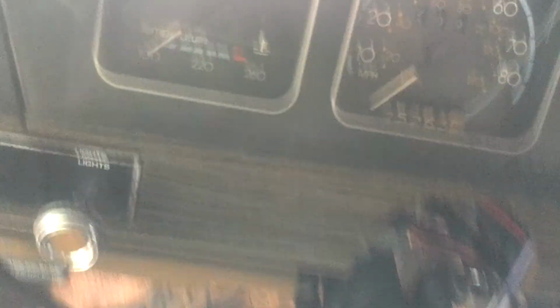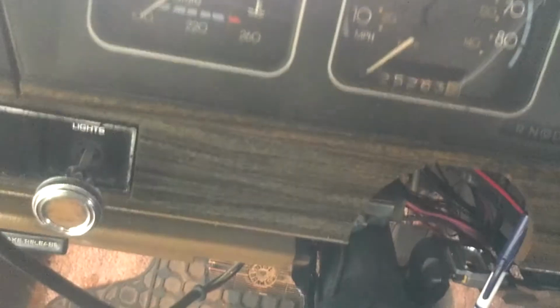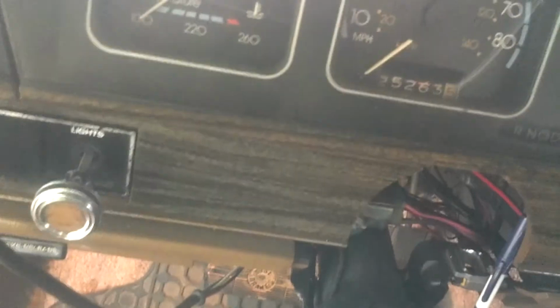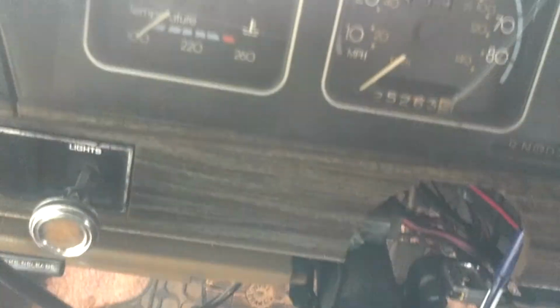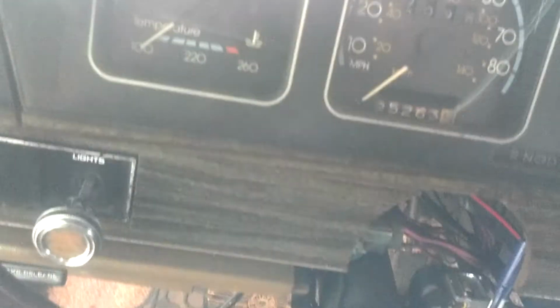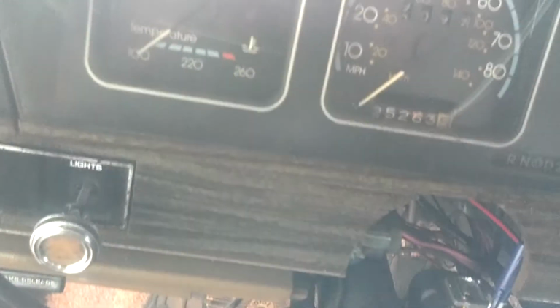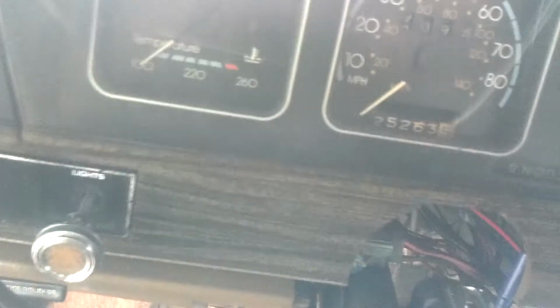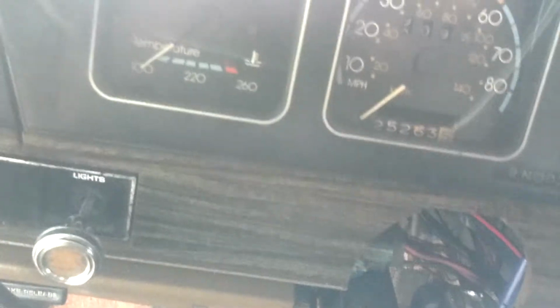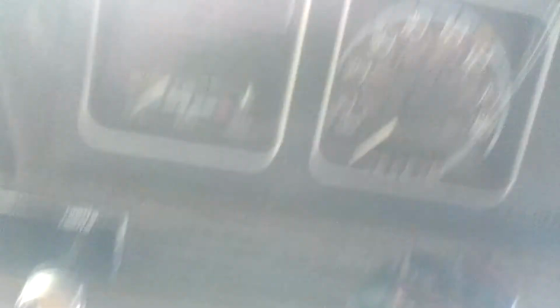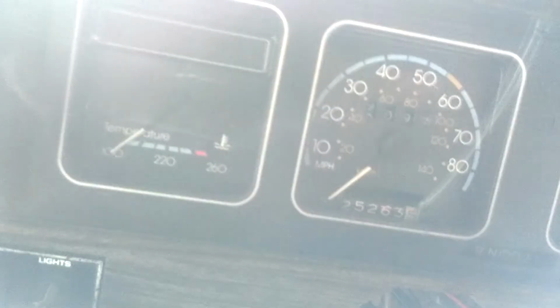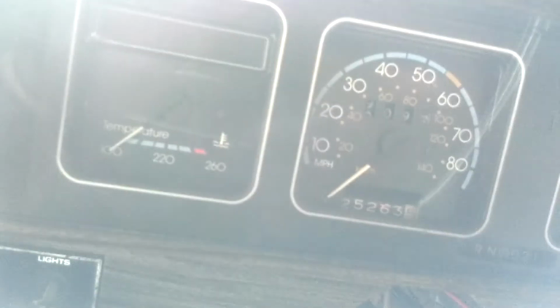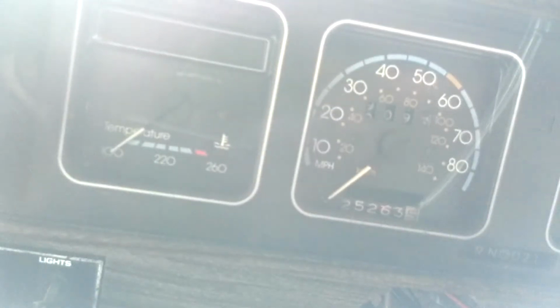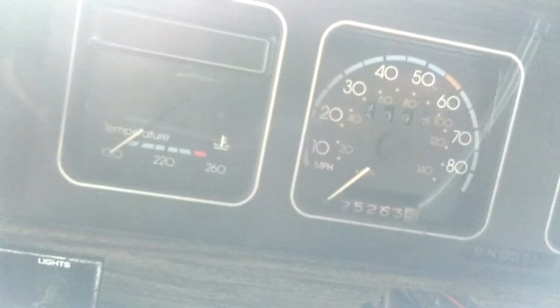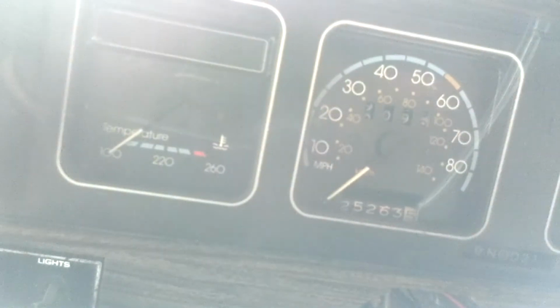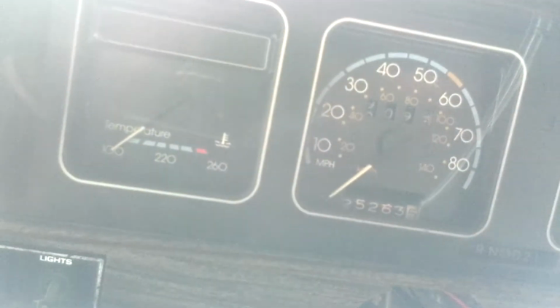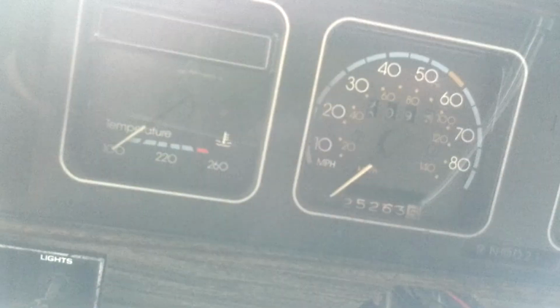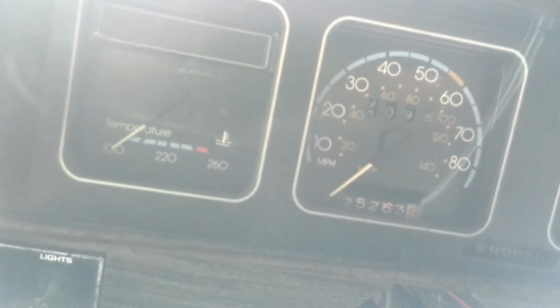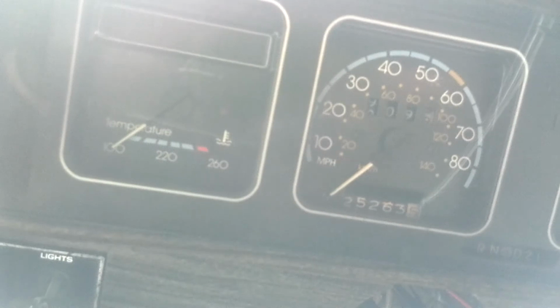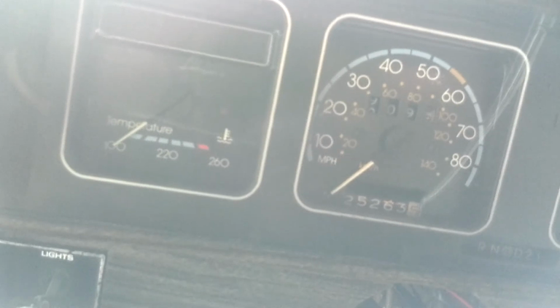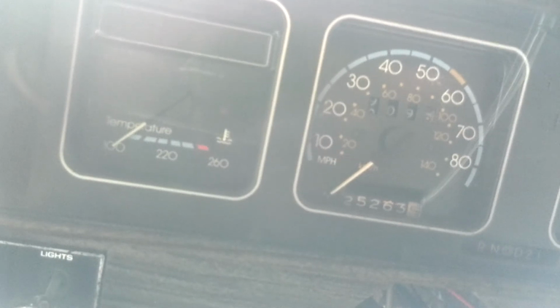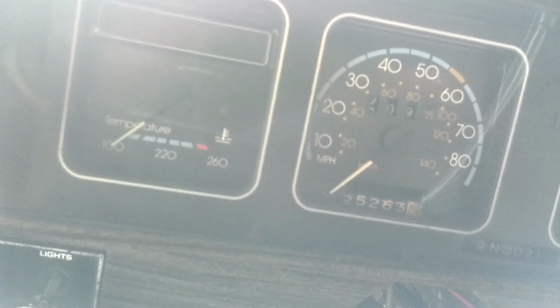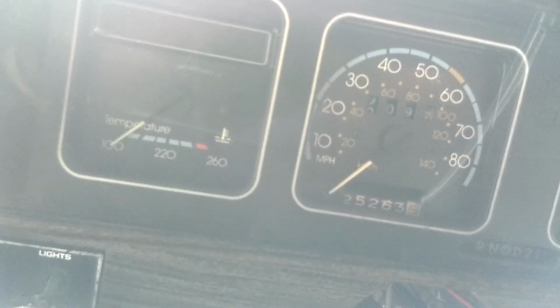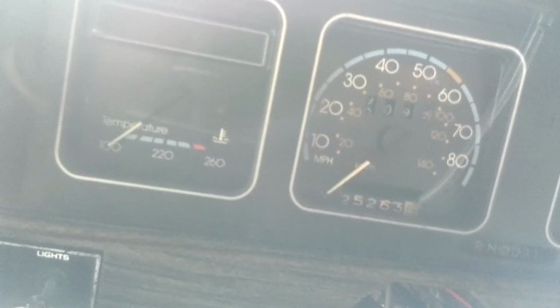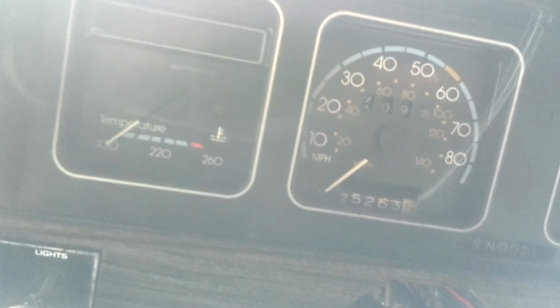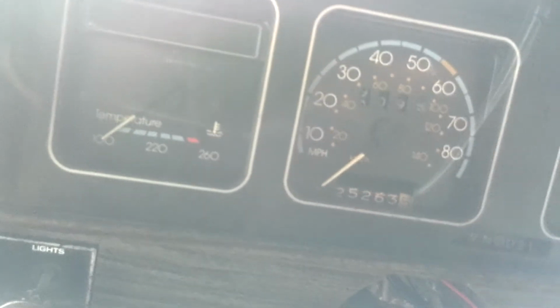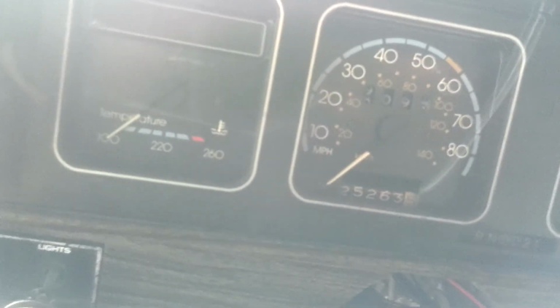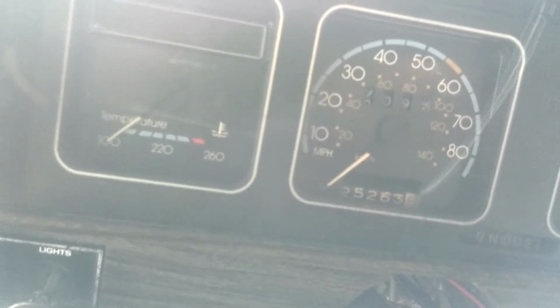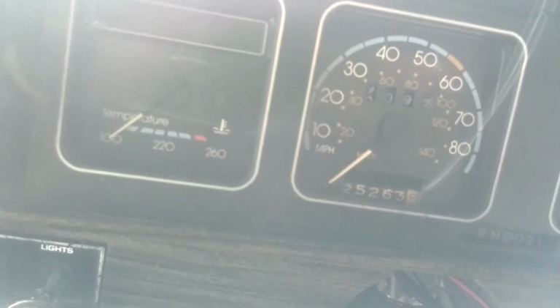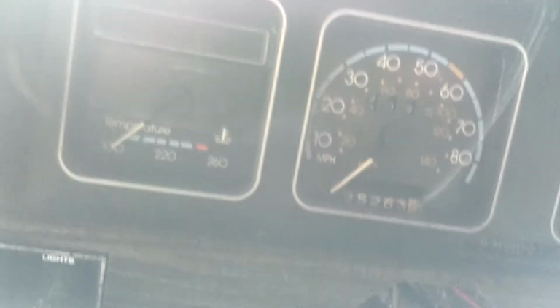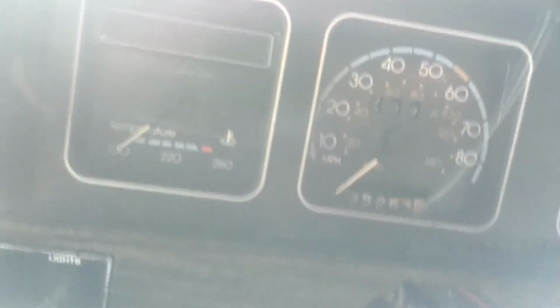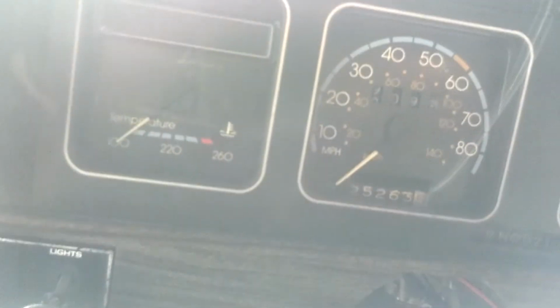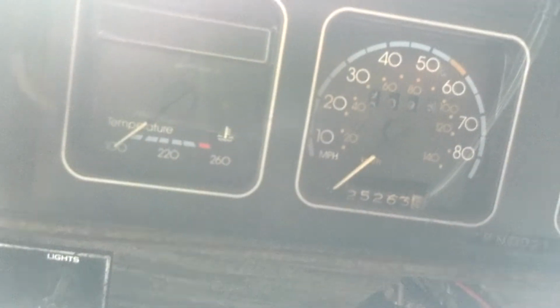I might take you on a test drive with me. Next video I'm gonna do a test drive with the speedo to see how everything's working.